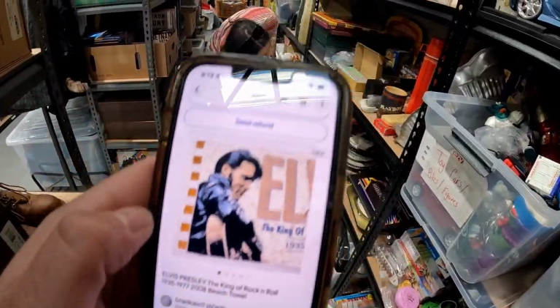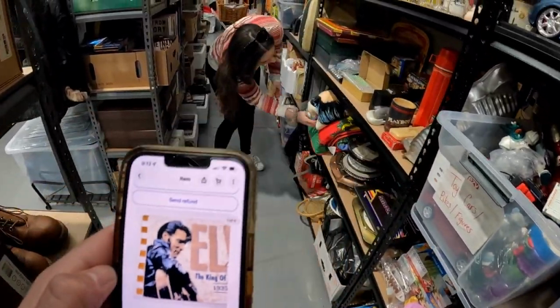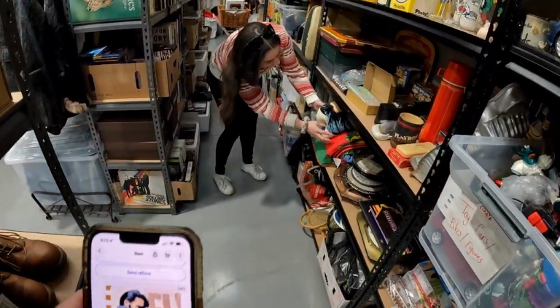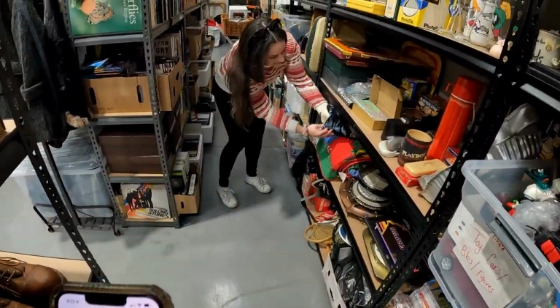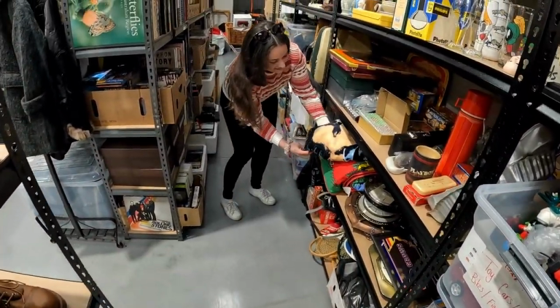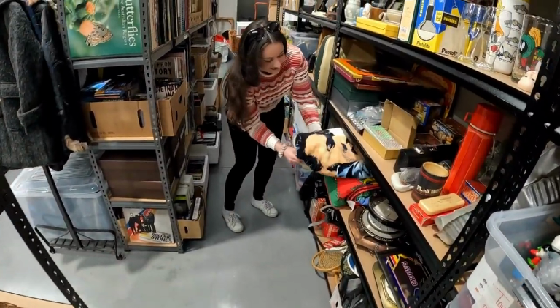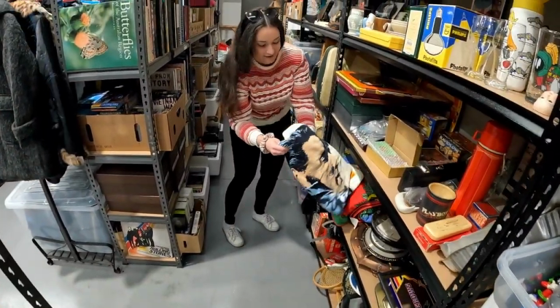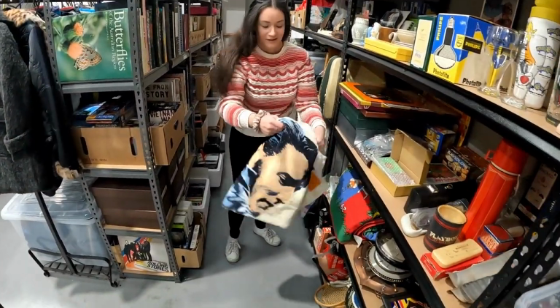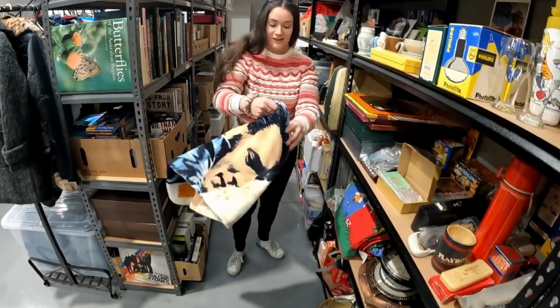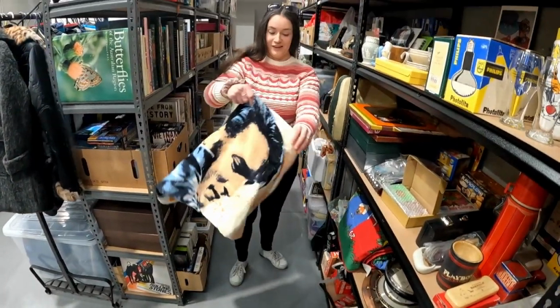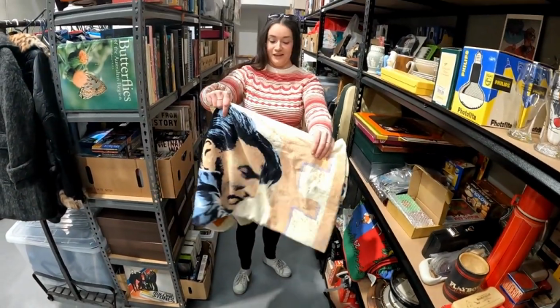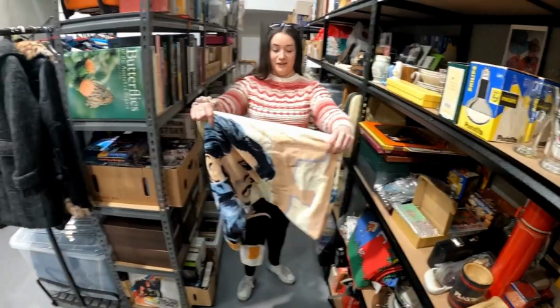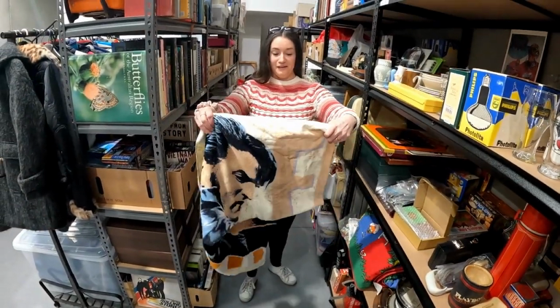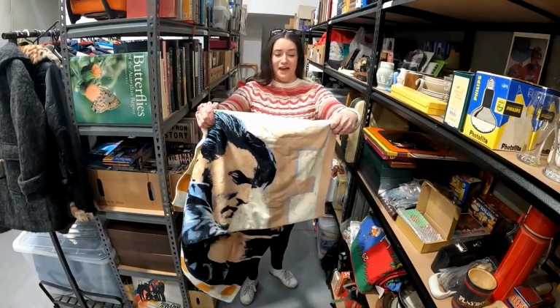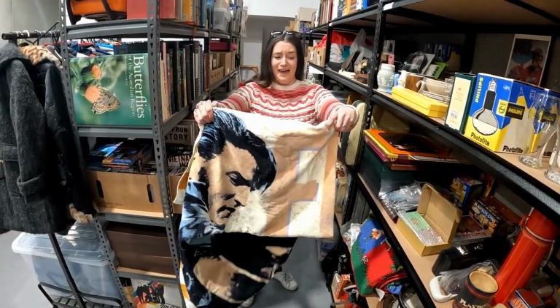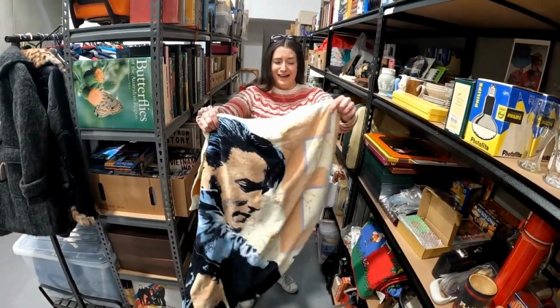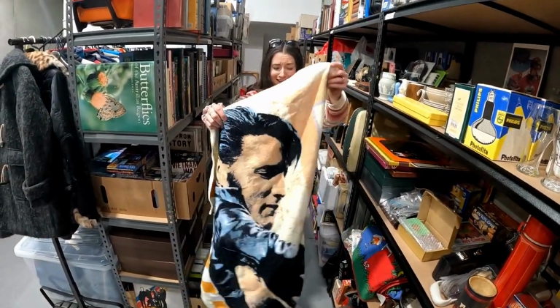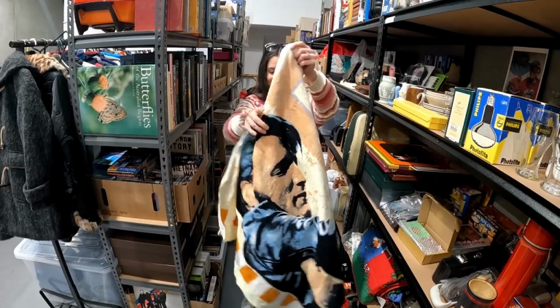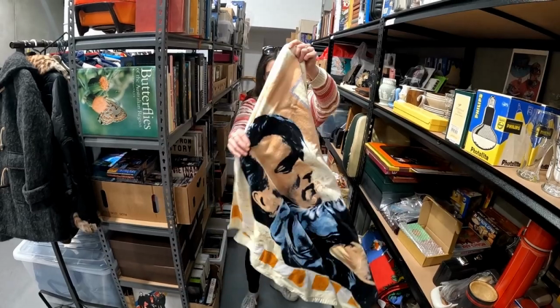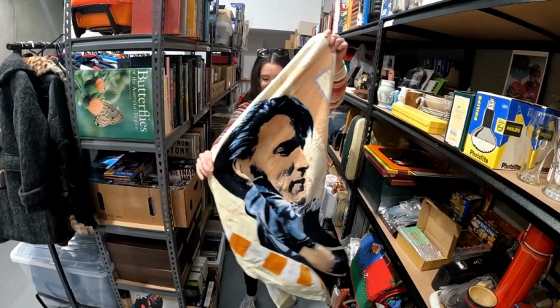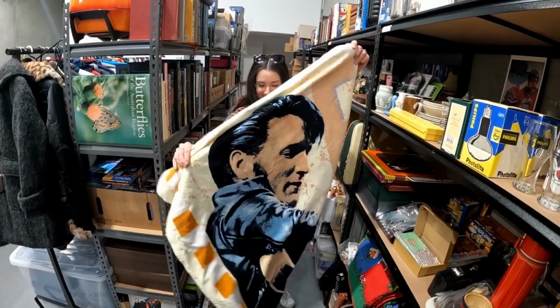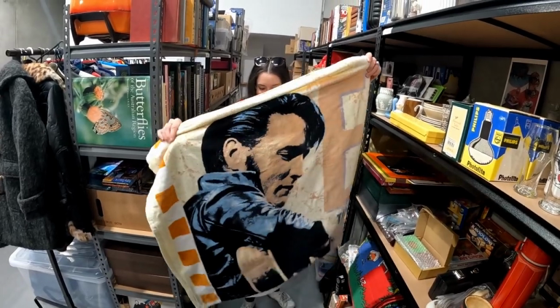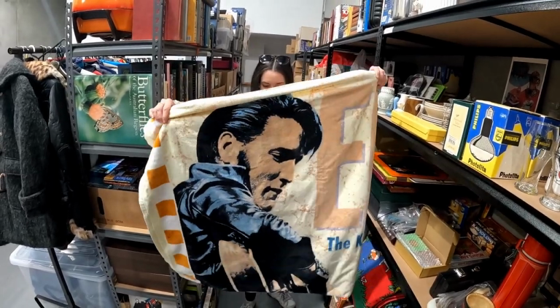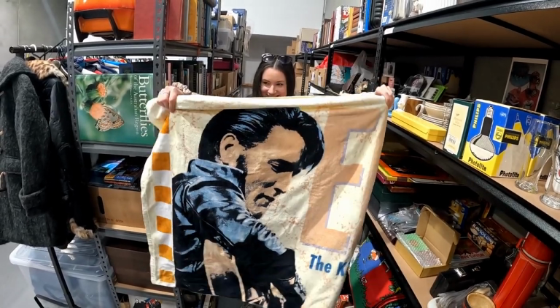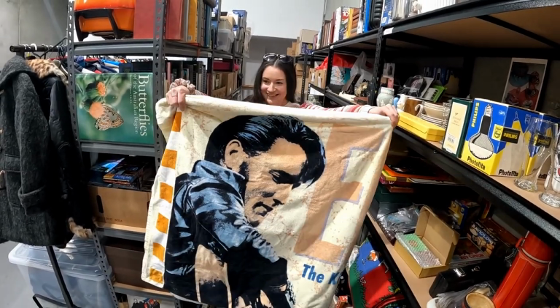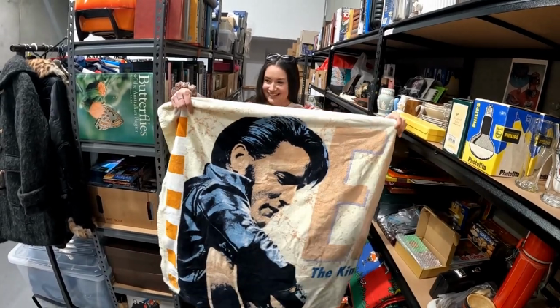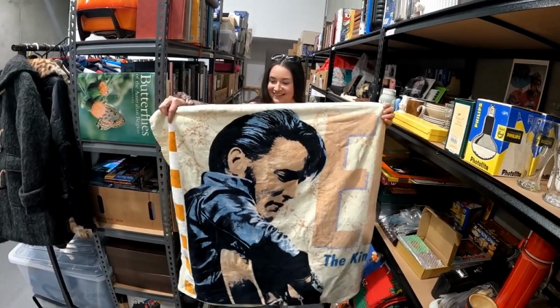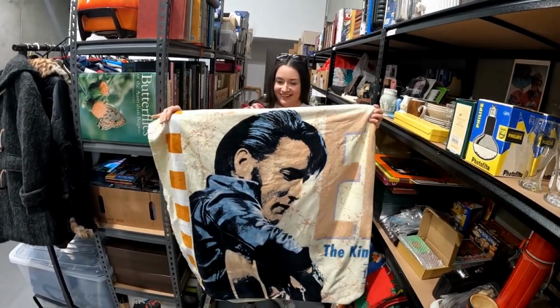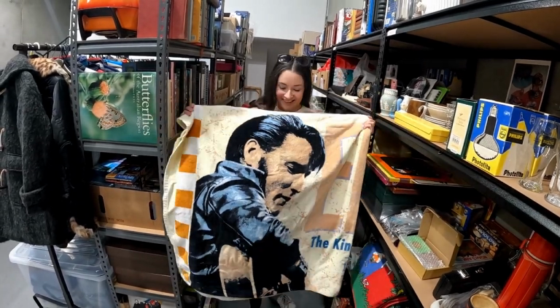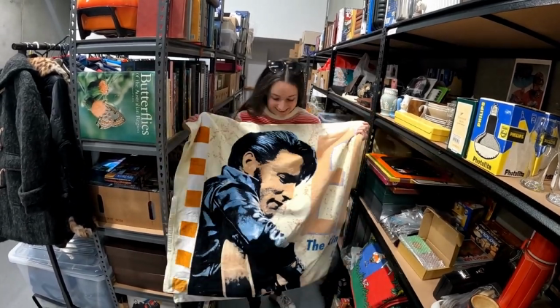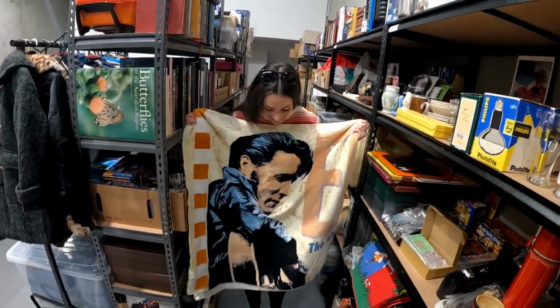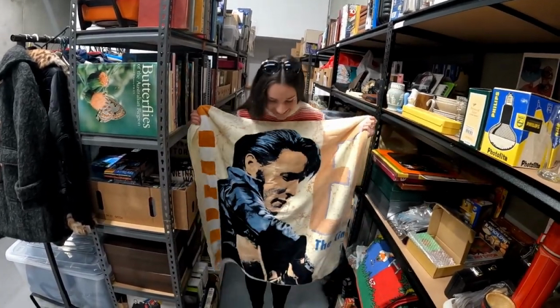Here's an interesting one — it's just an Elvis Presley towel. Sold for $34. We did pick this up in a bulk lot, so very happy with that one.